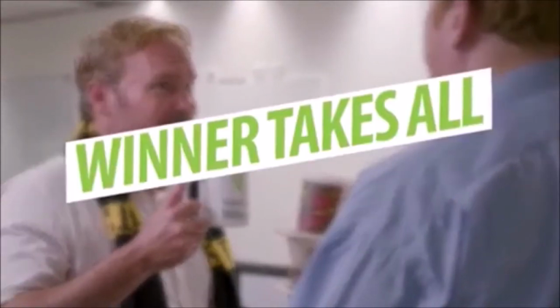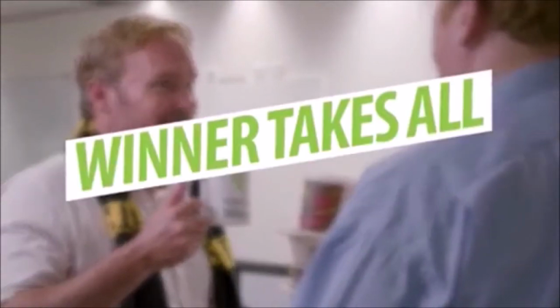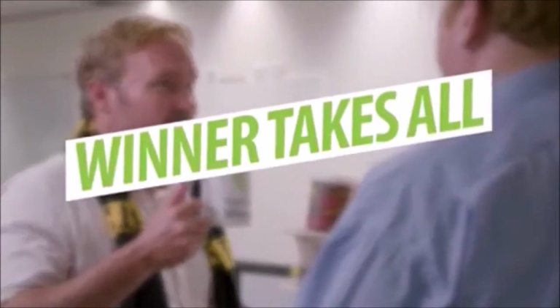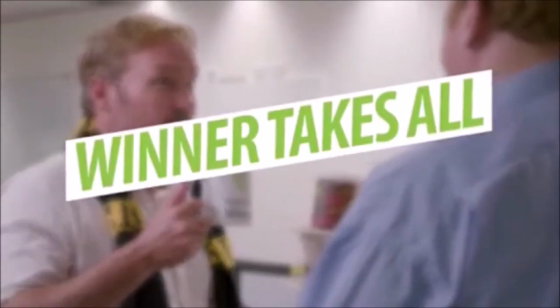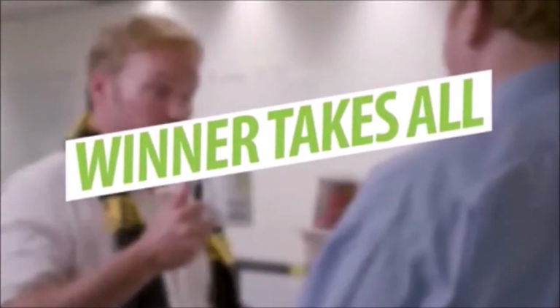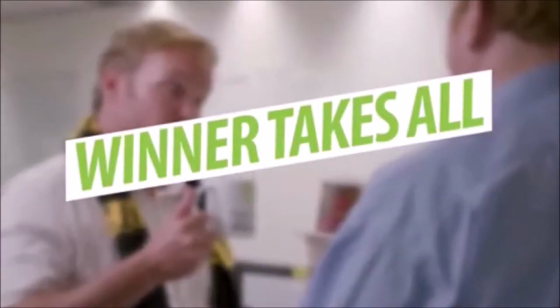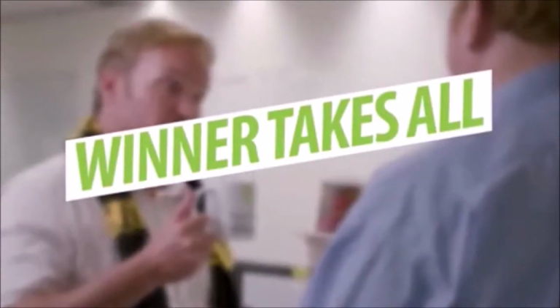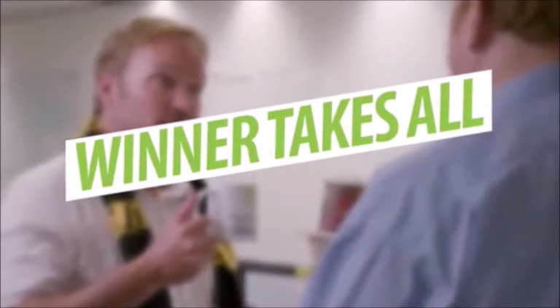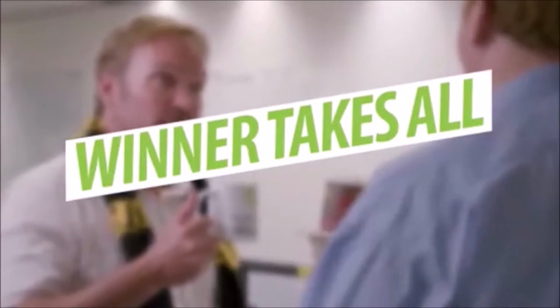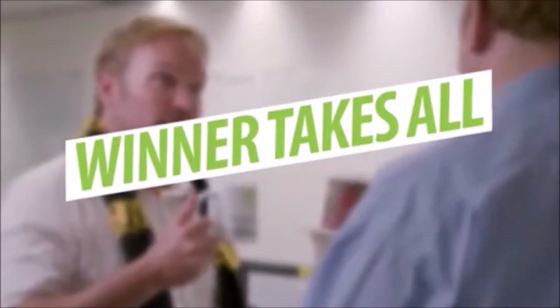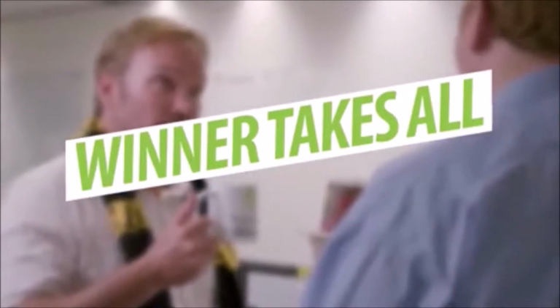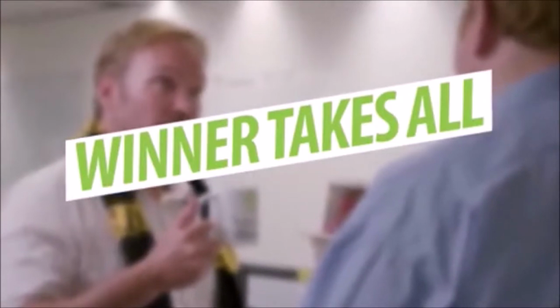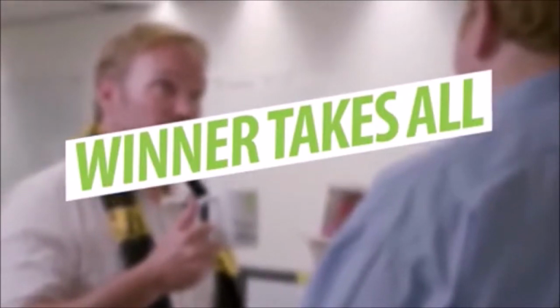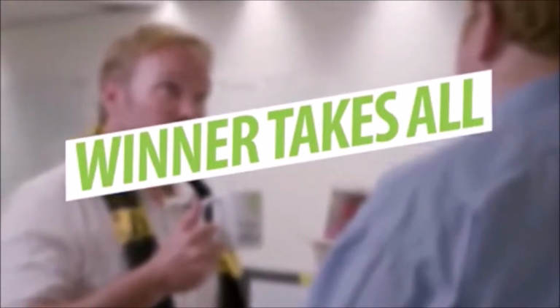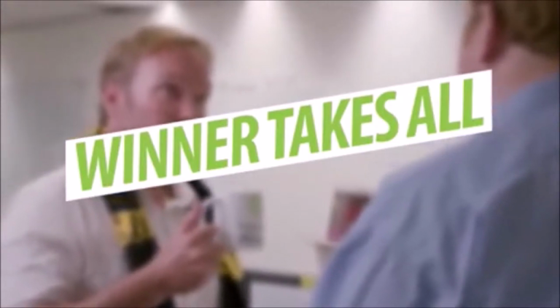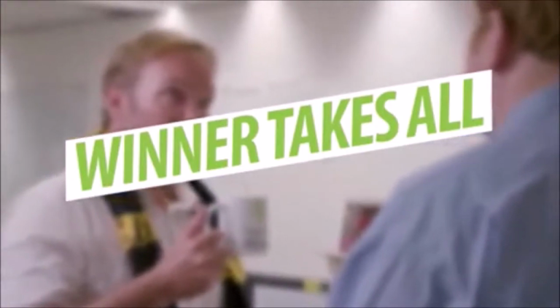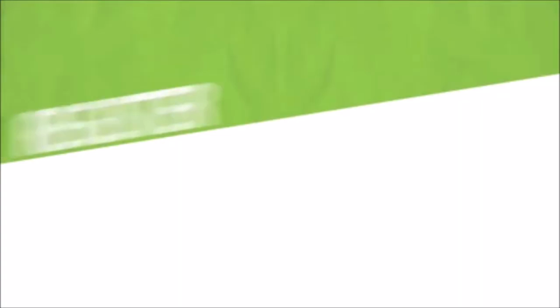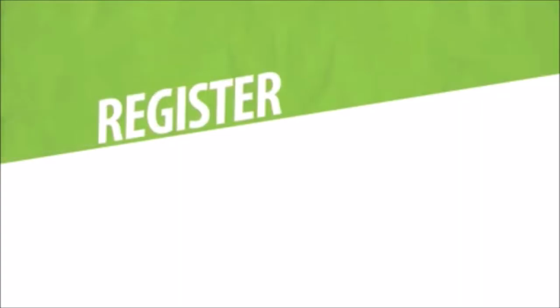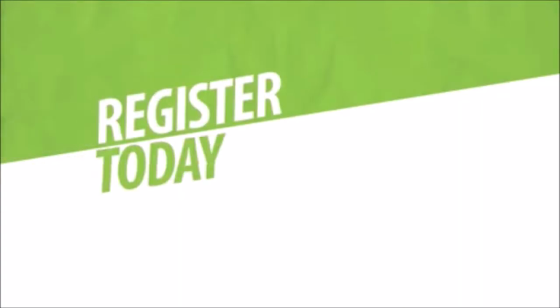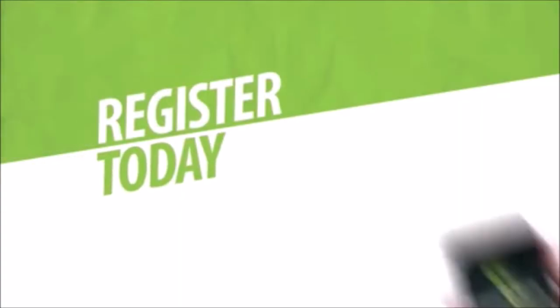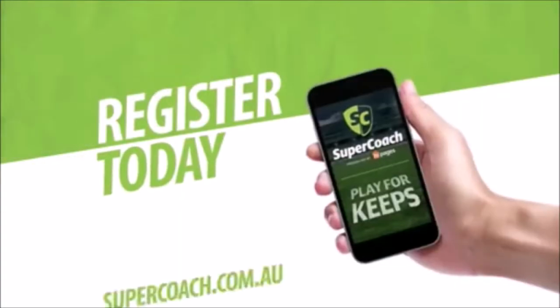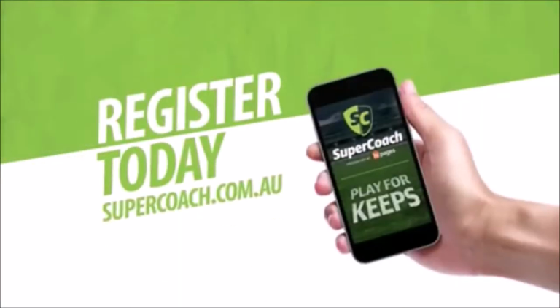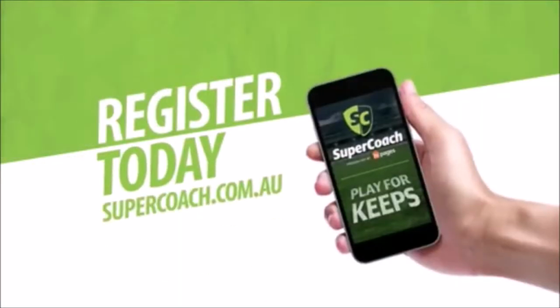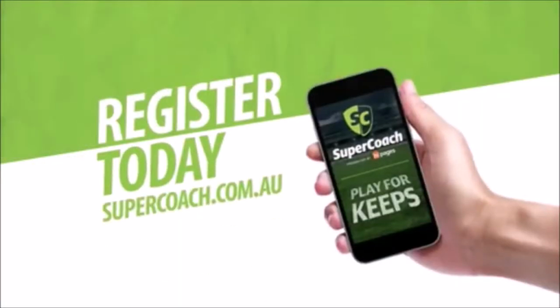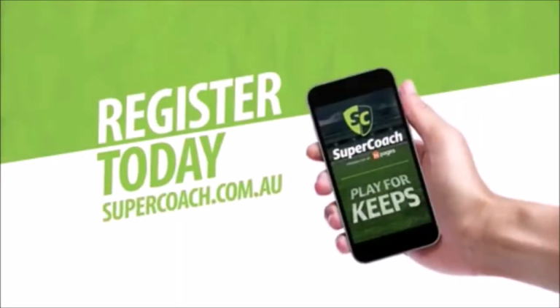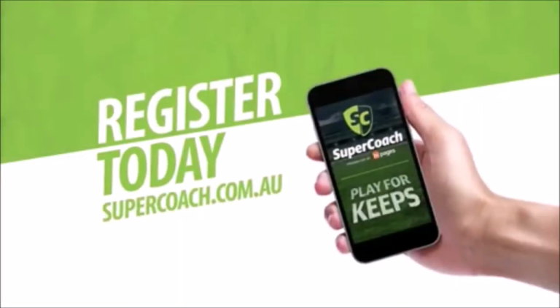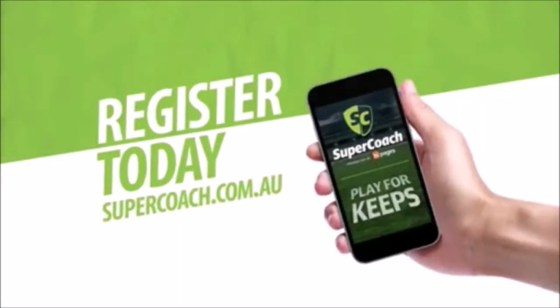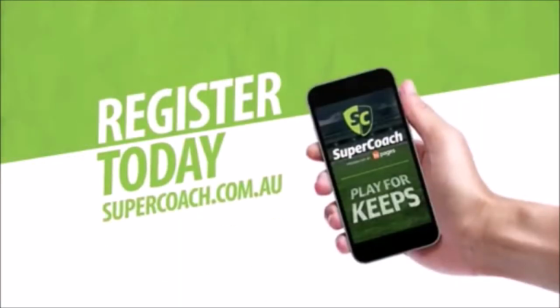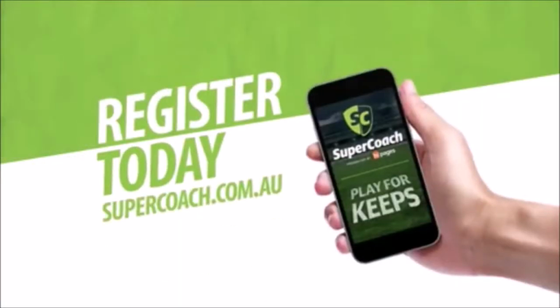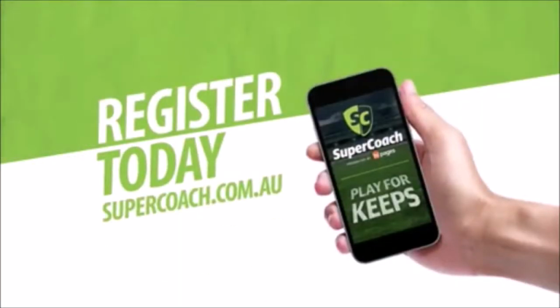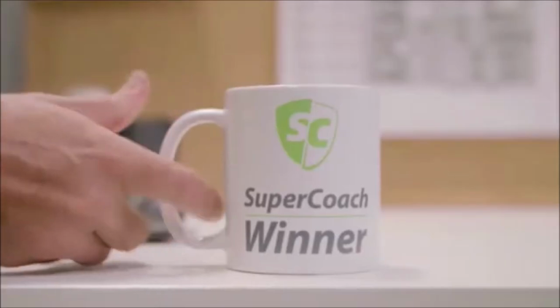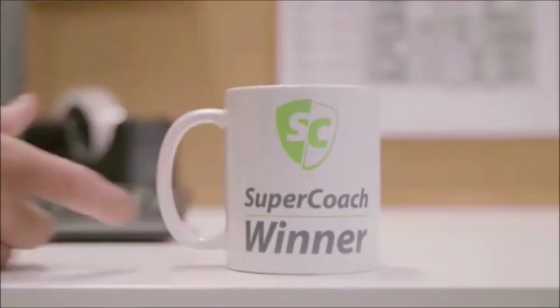When you play SuperCoach, you play for keeps. Register today at Supercoach.com.au.